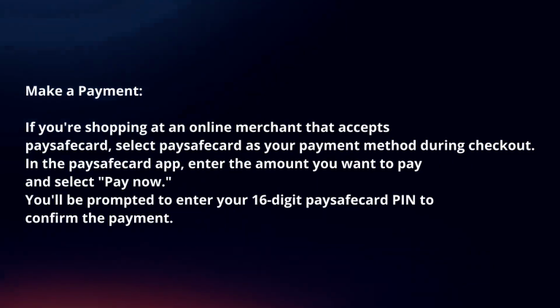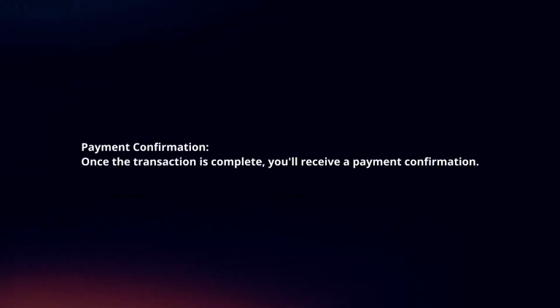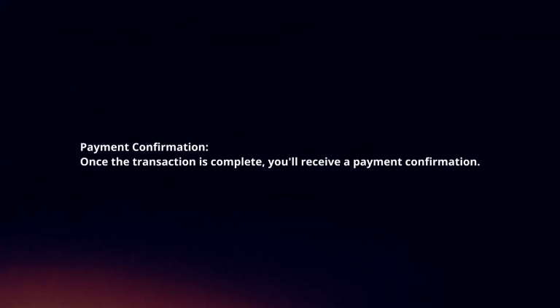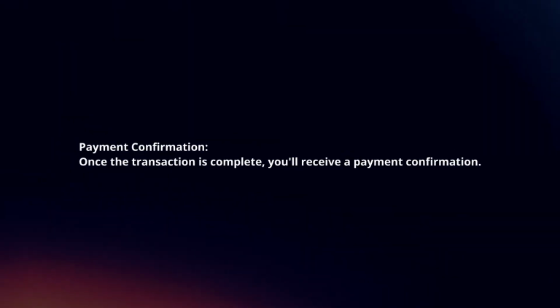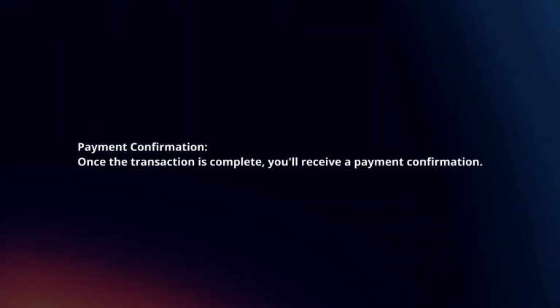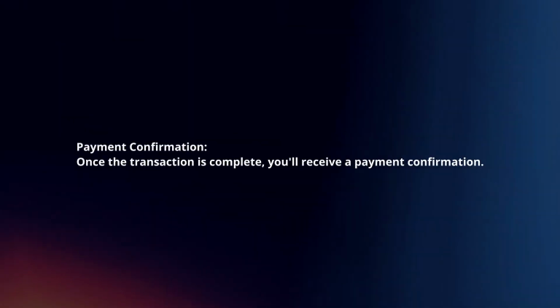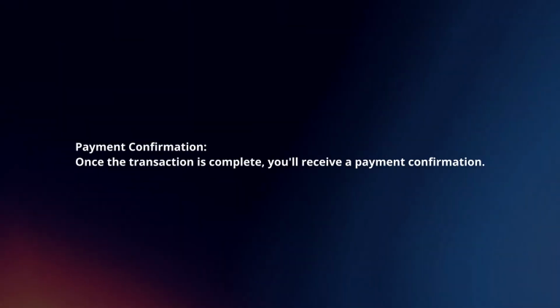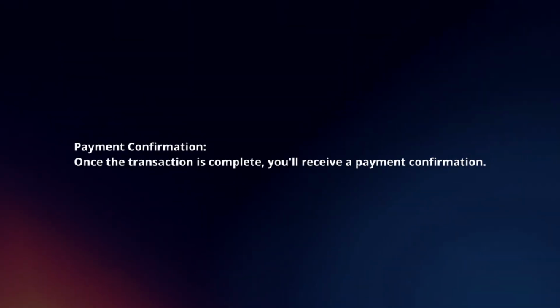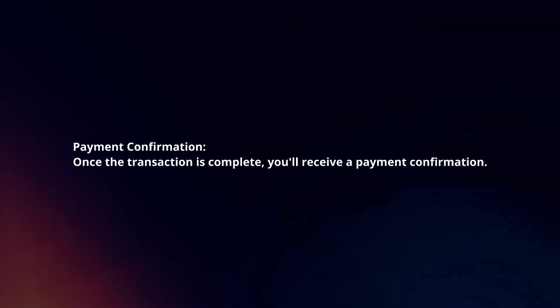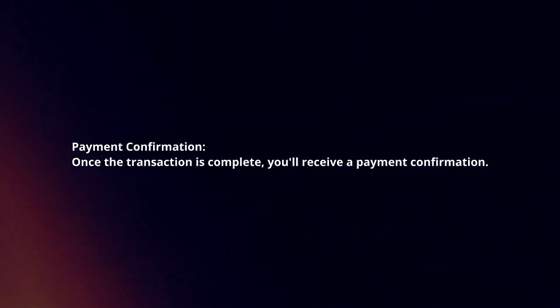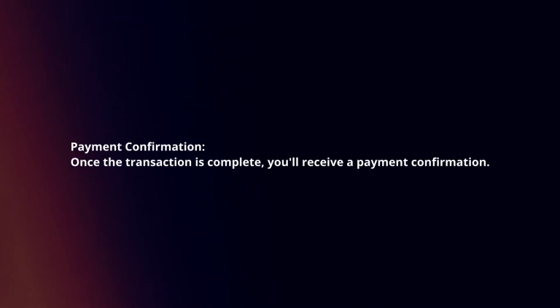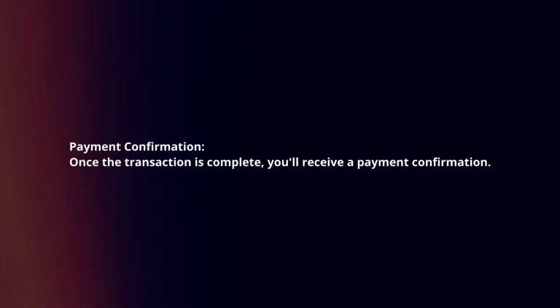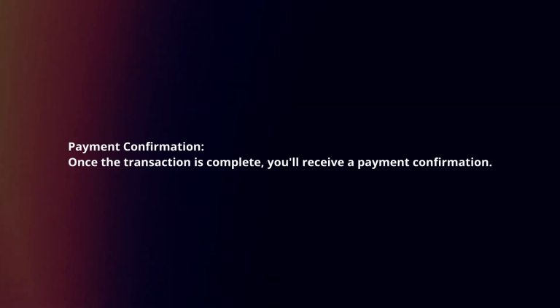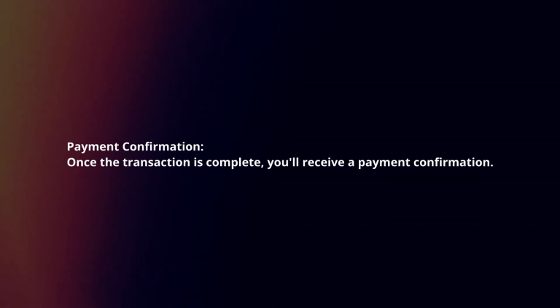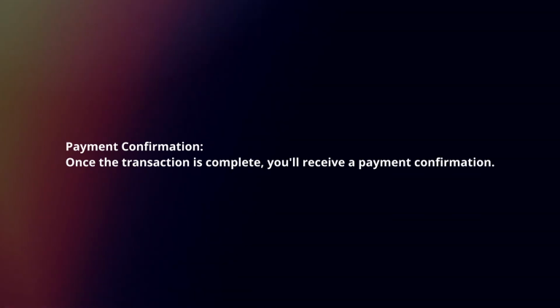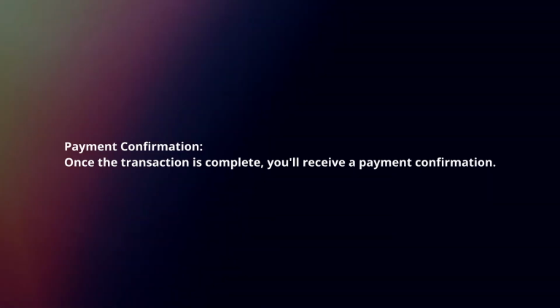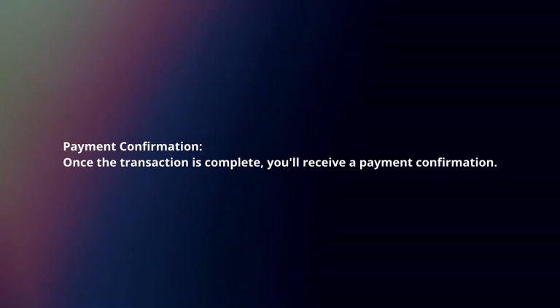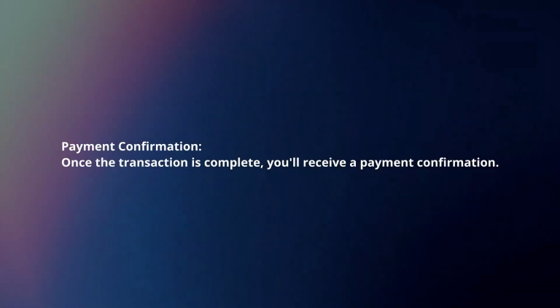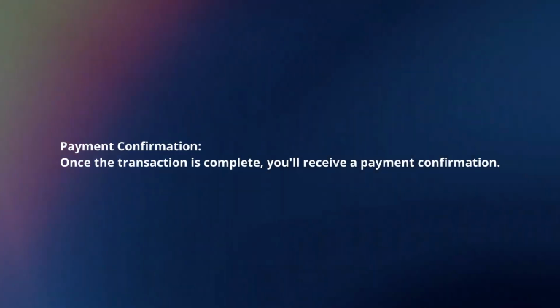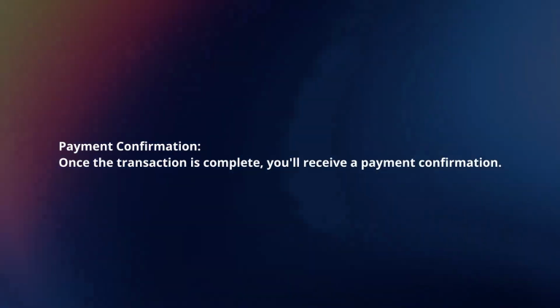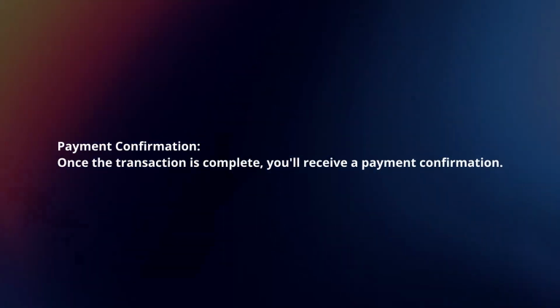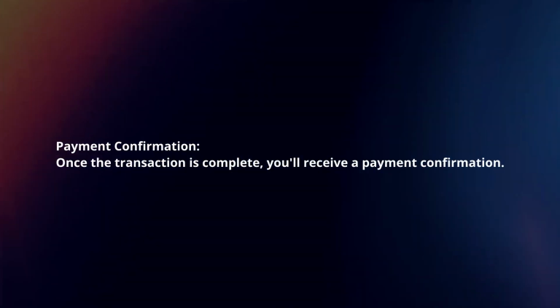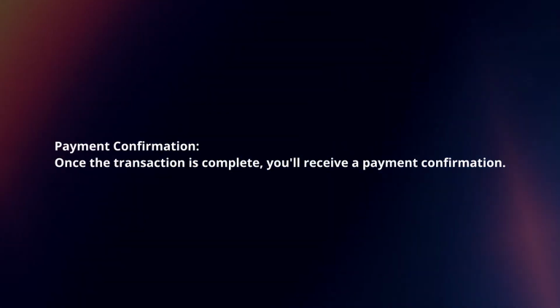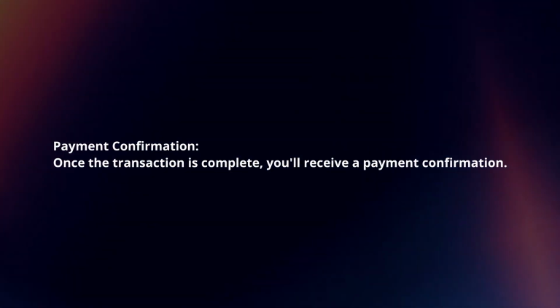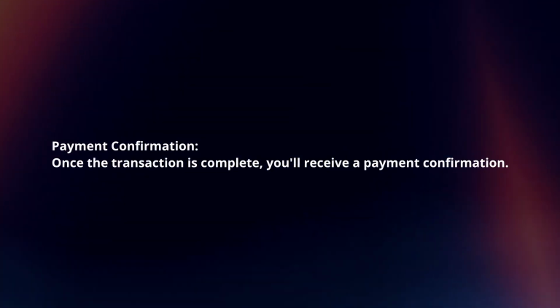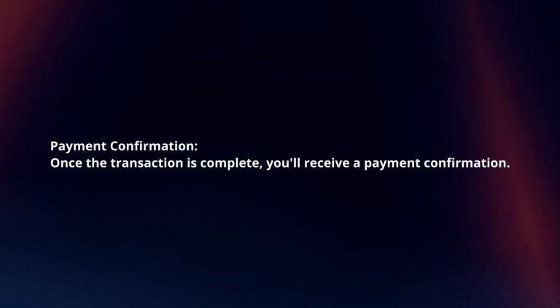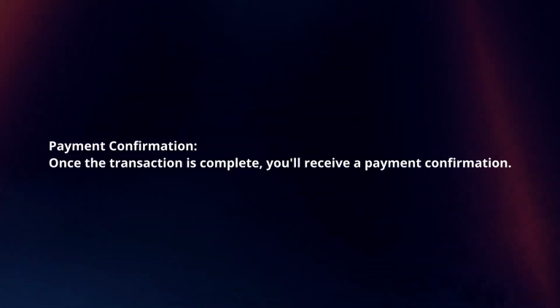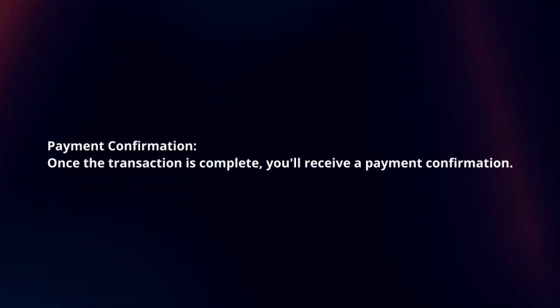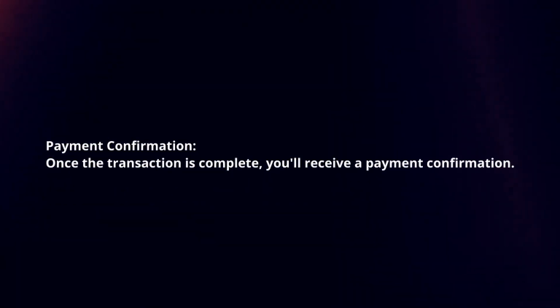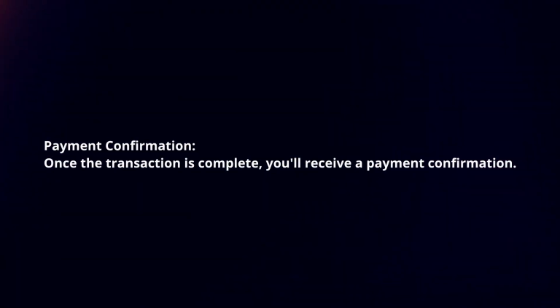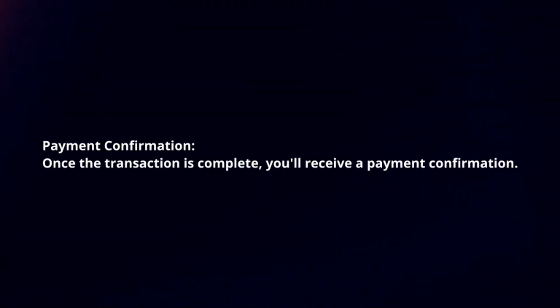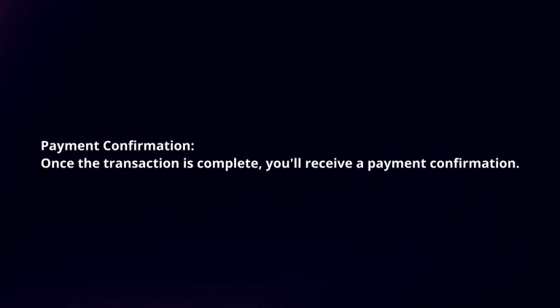Payment confirmation. Once the transaction is complete, you will receive a payment confirmation.